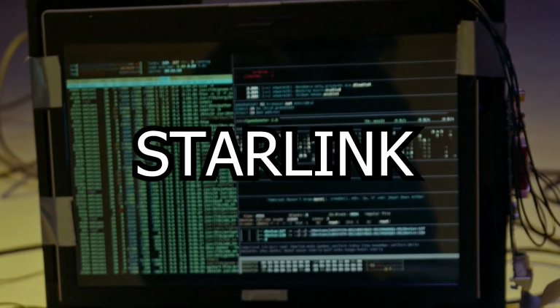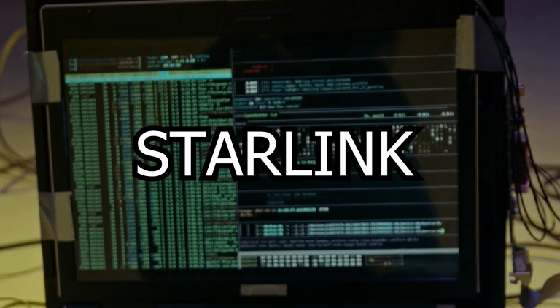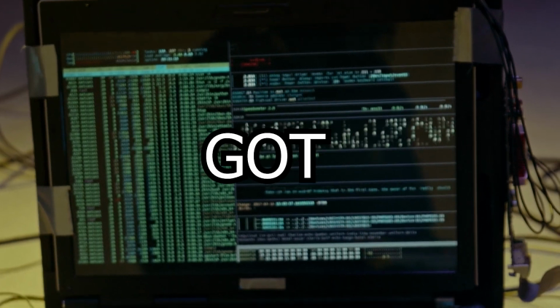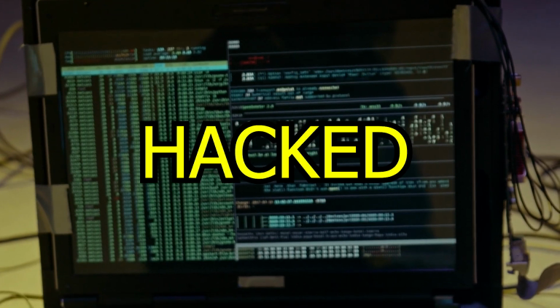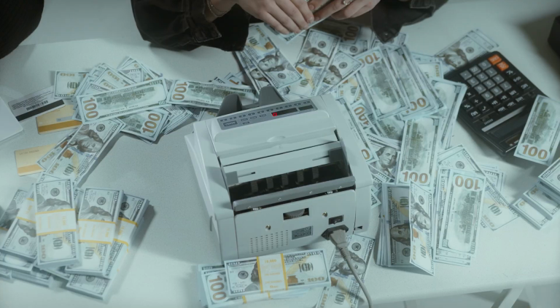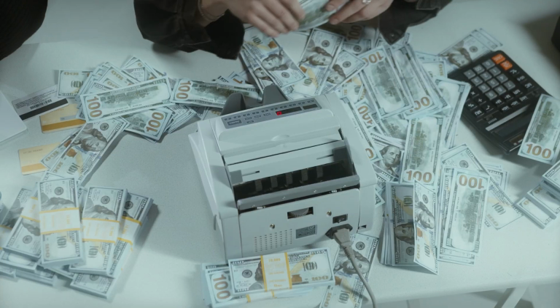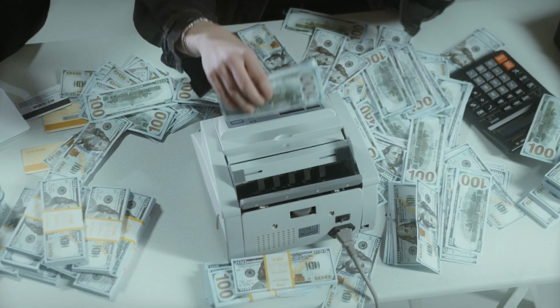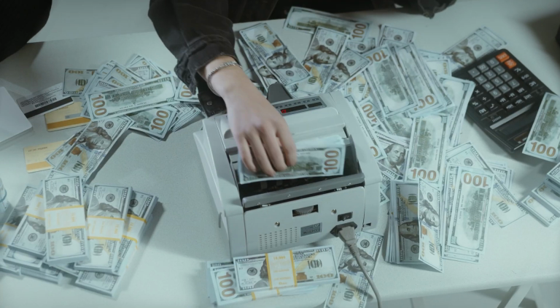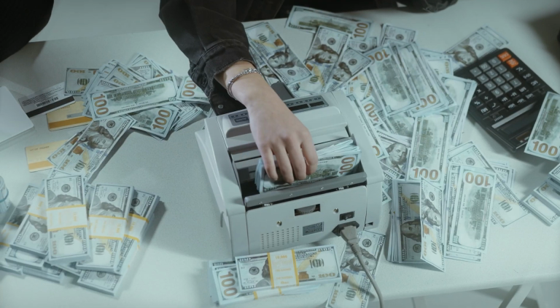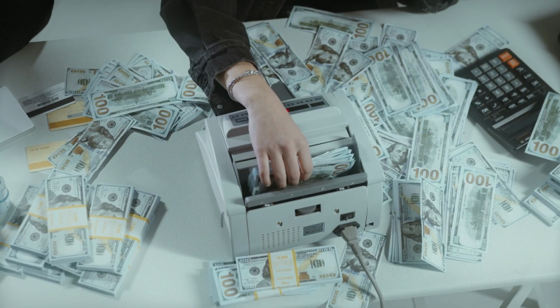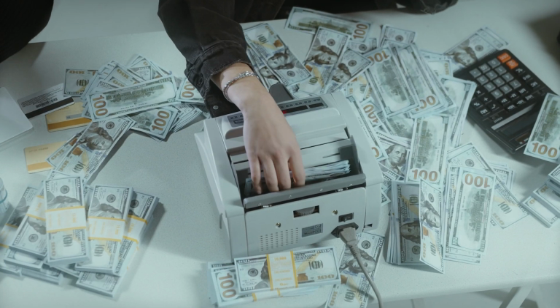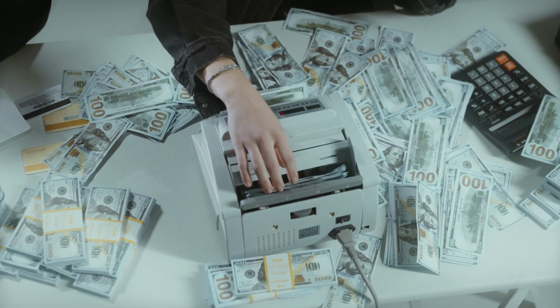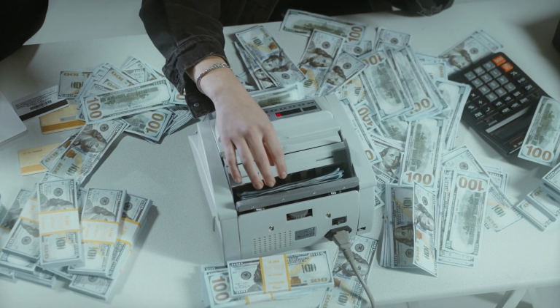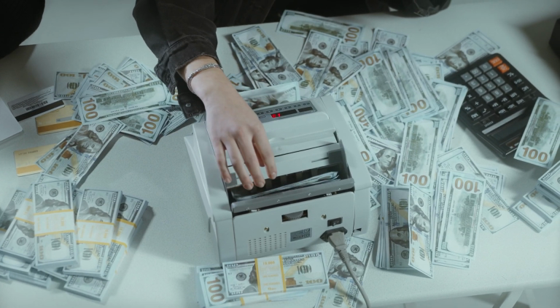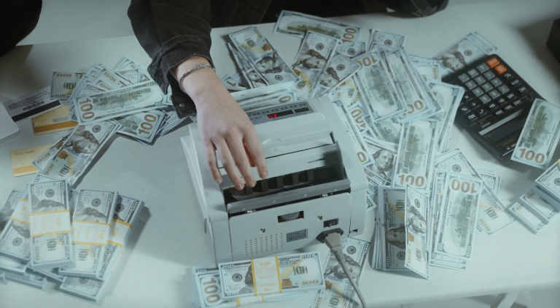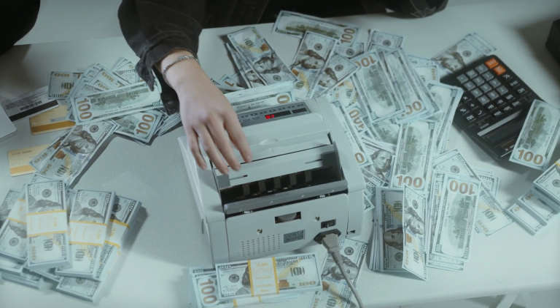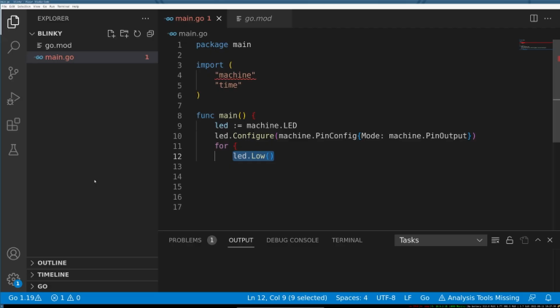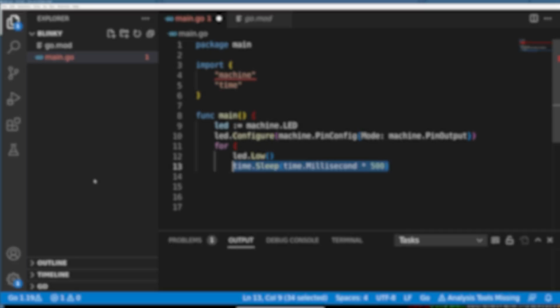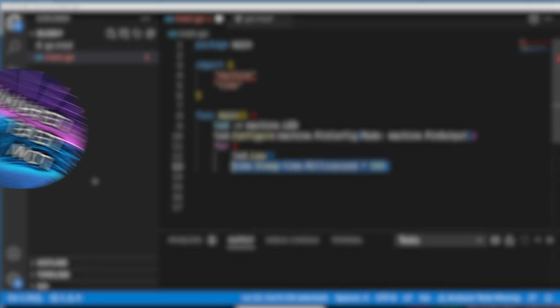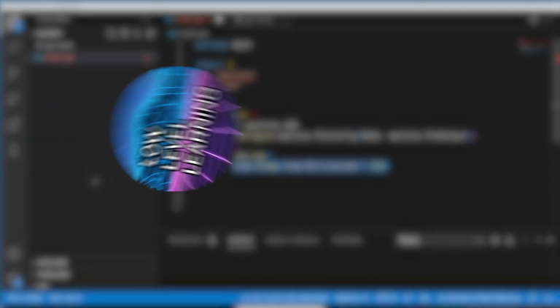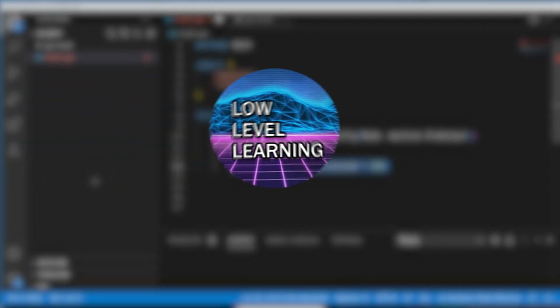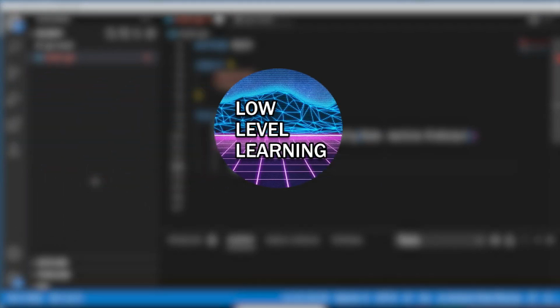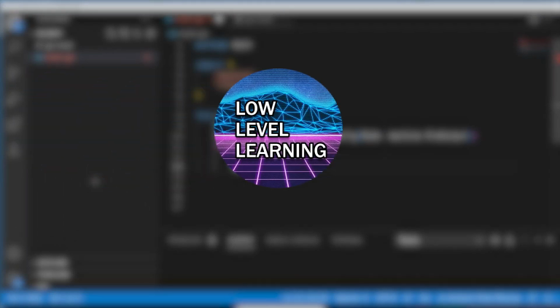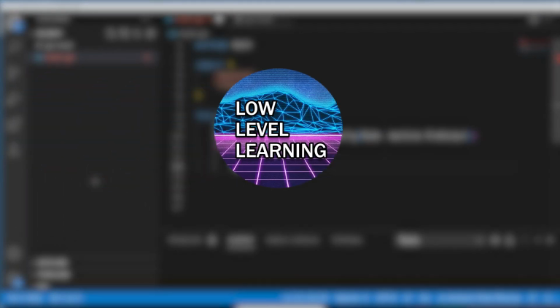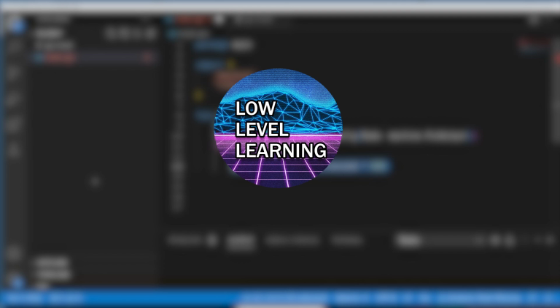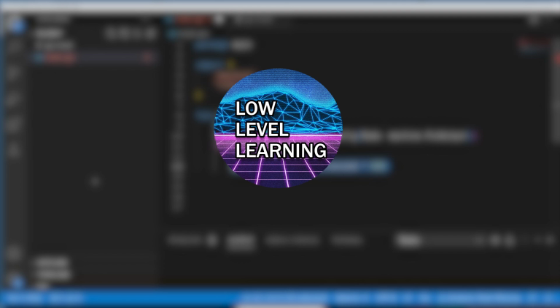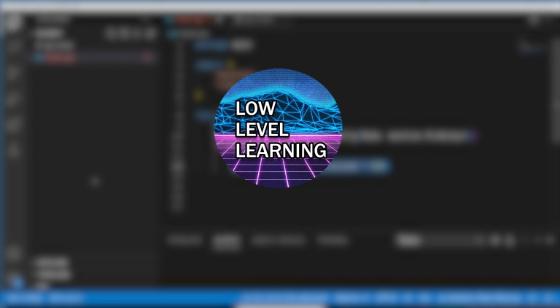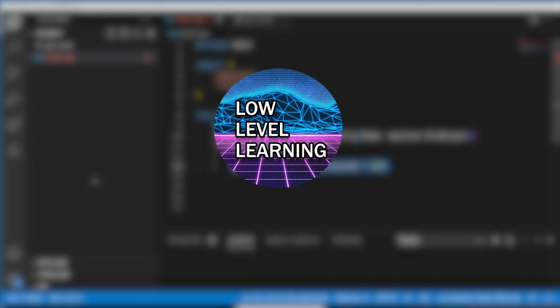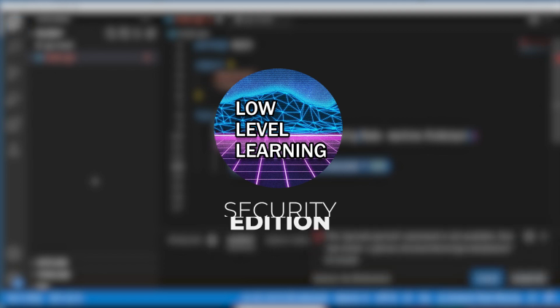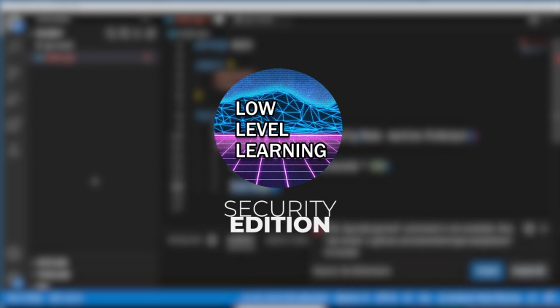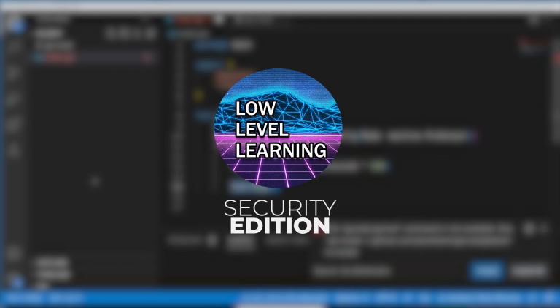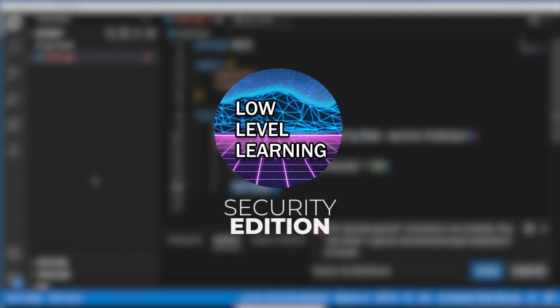Starlink got hacked, and it only cost $25 to do. This and more today on Low-Level Learning Security Edition.